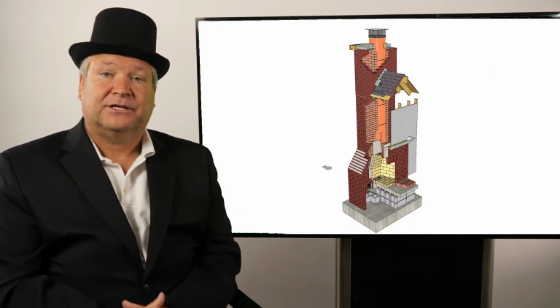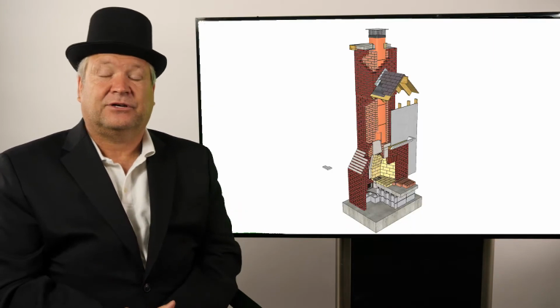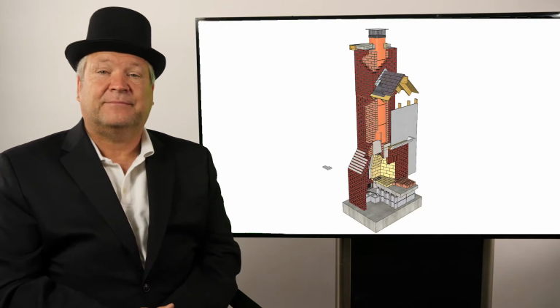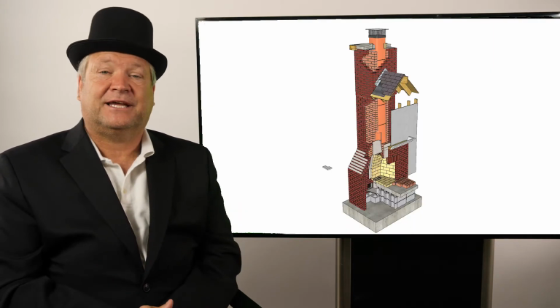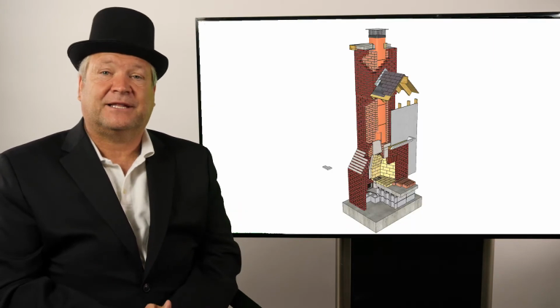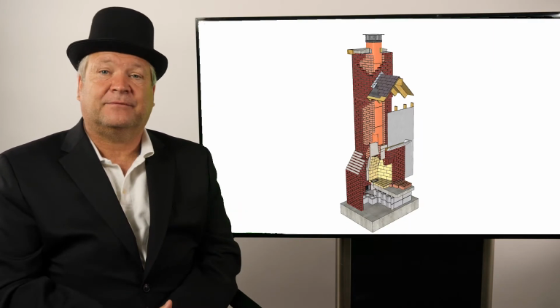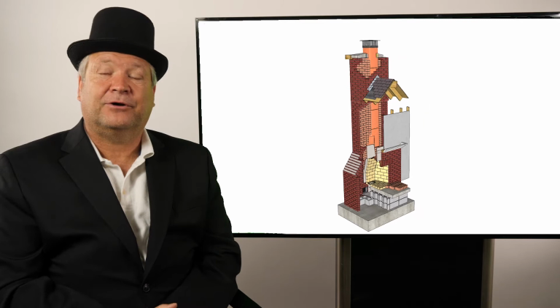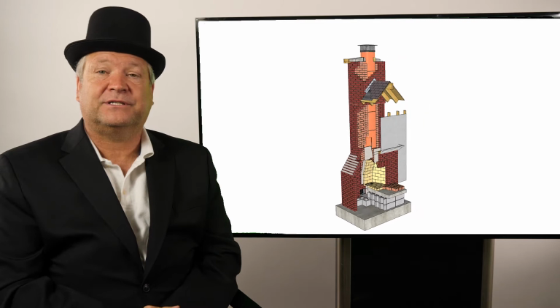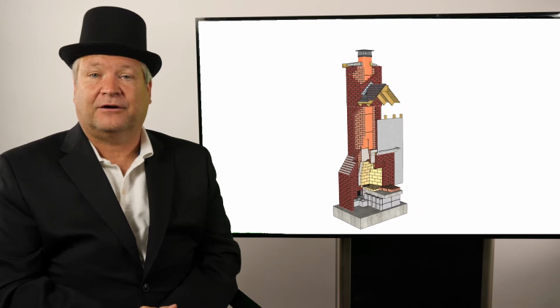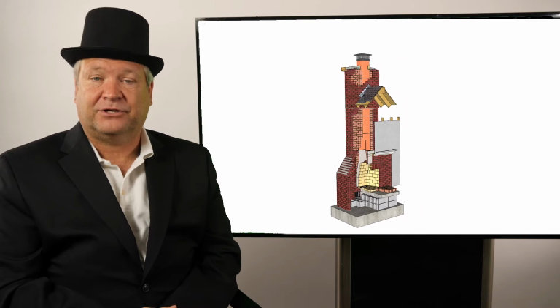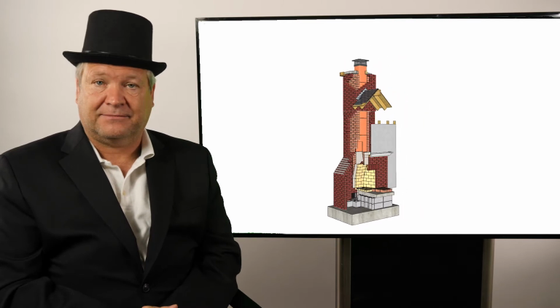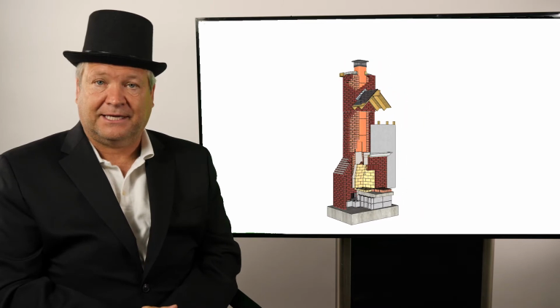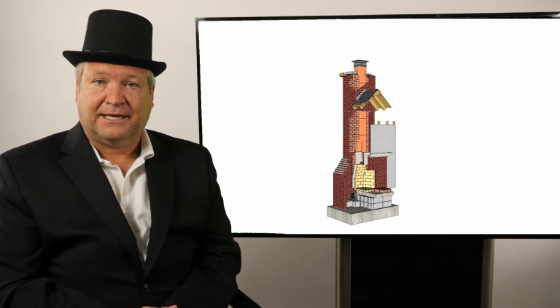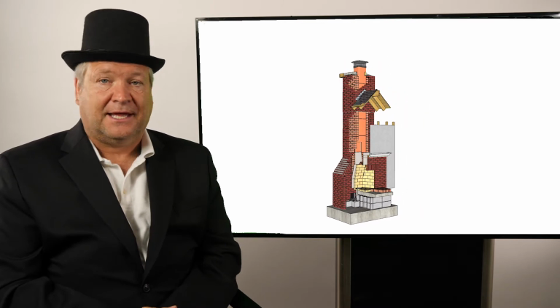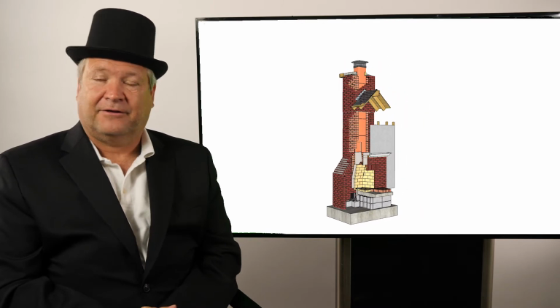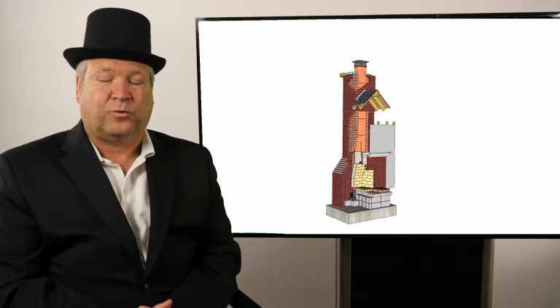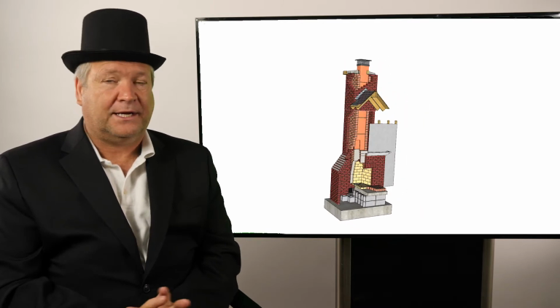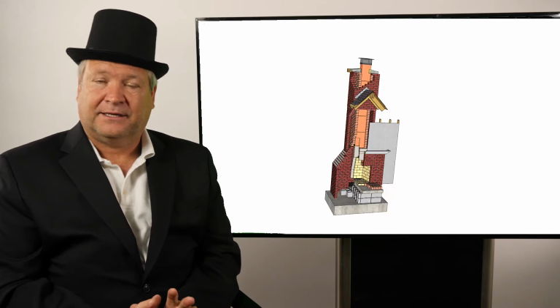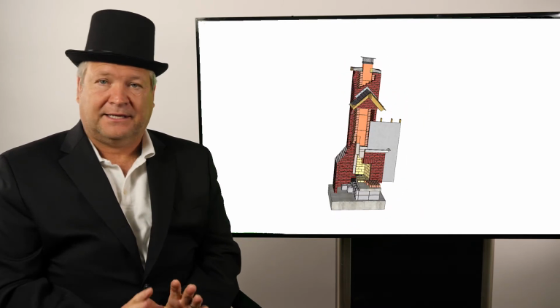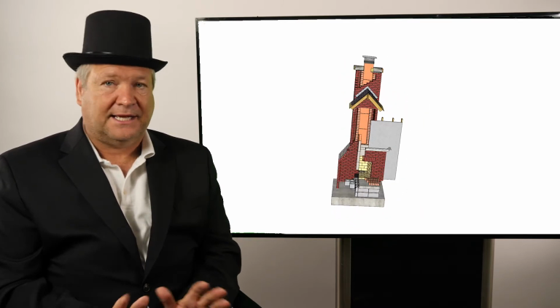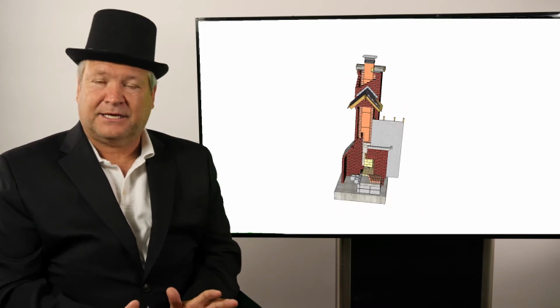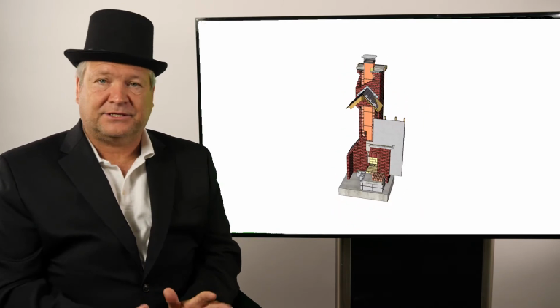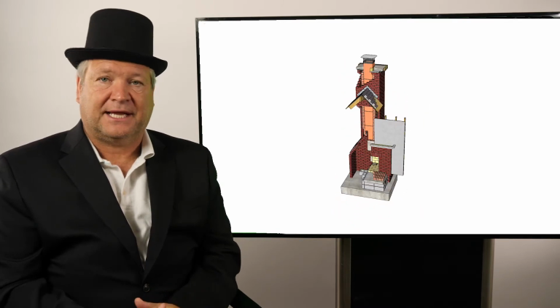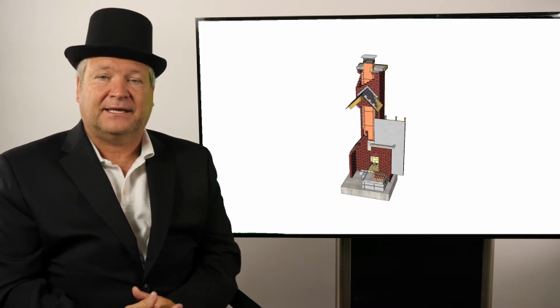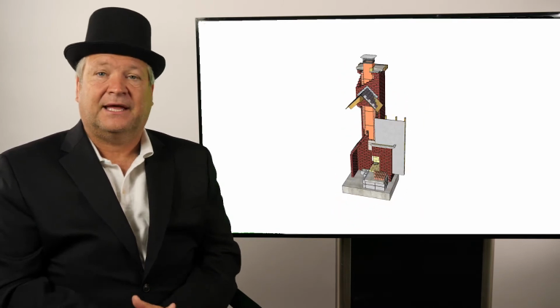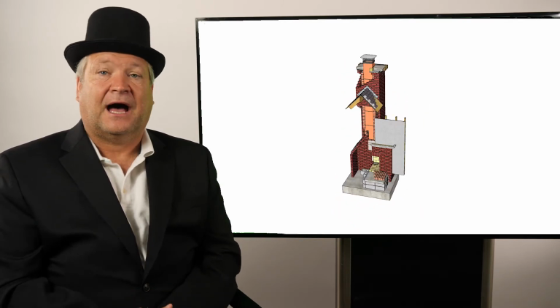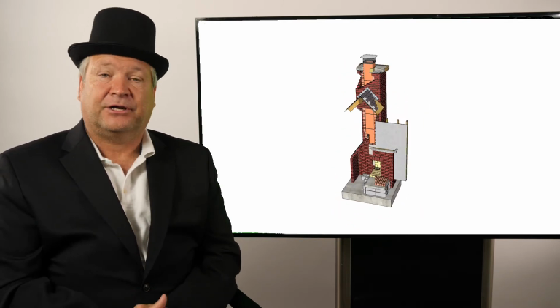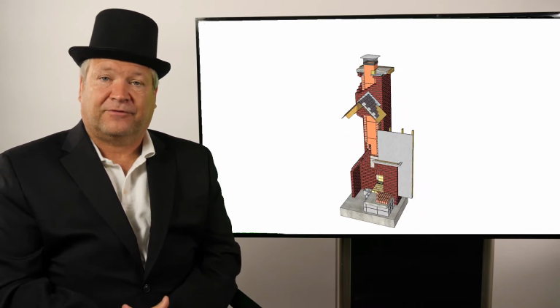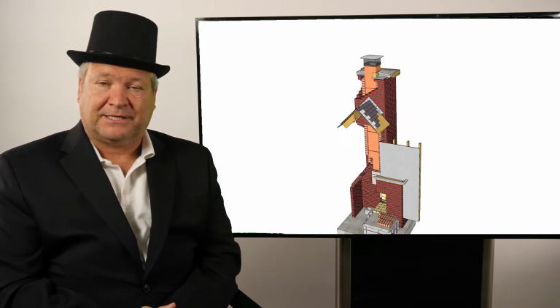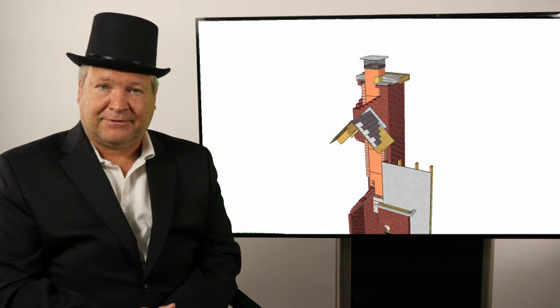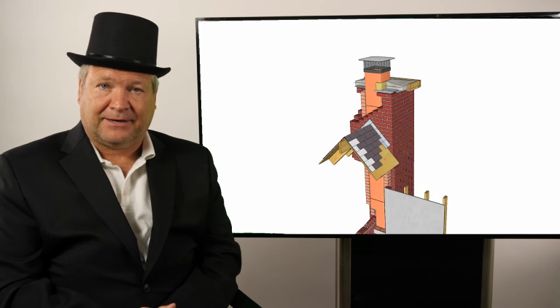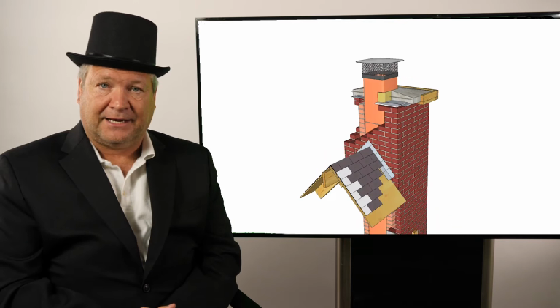Let me tell you about the components of your chimney — quick and easy to understand. I'm going to go from the top to the bottom.